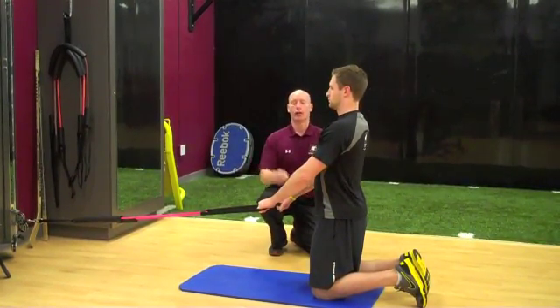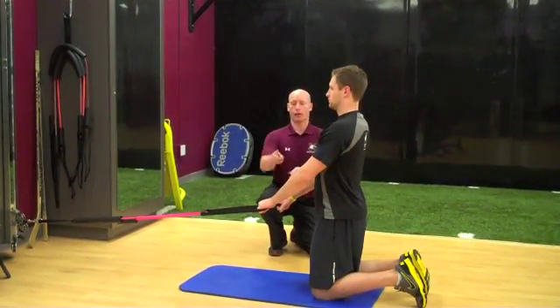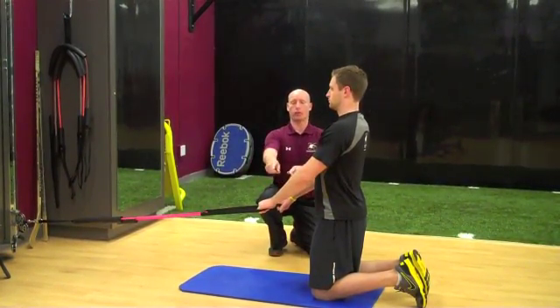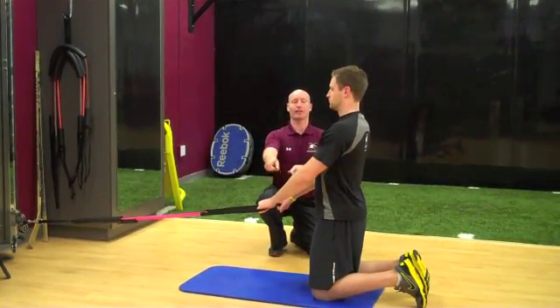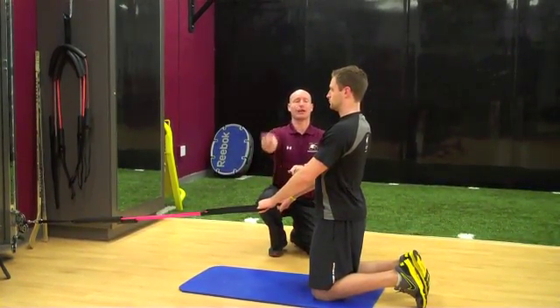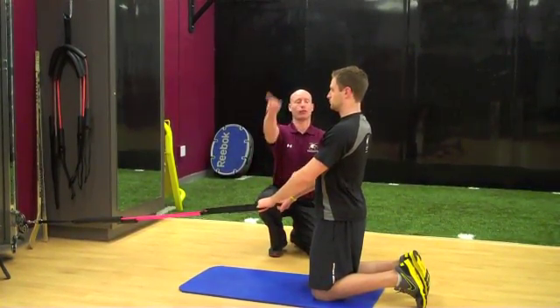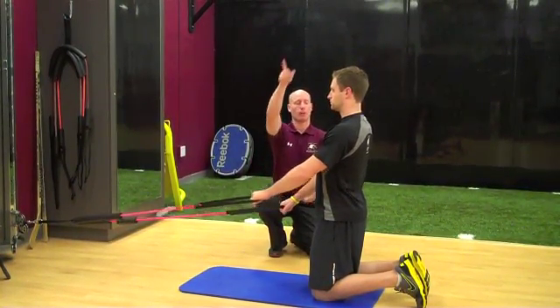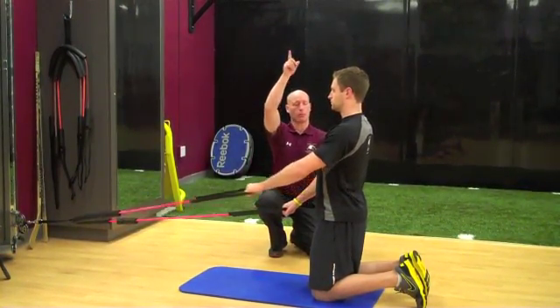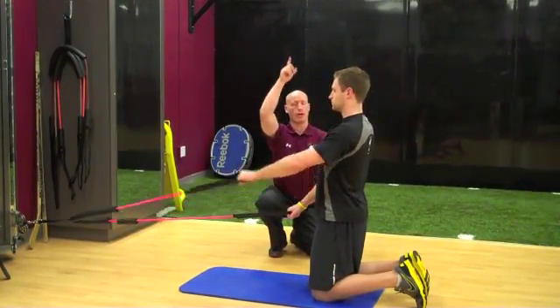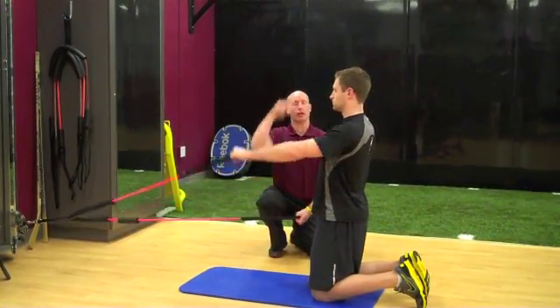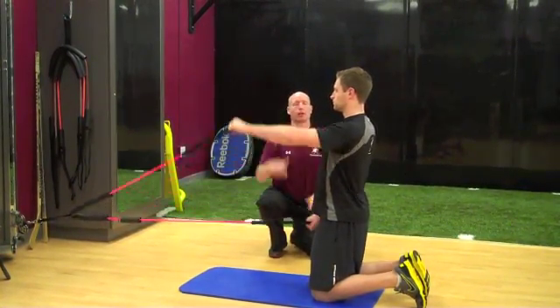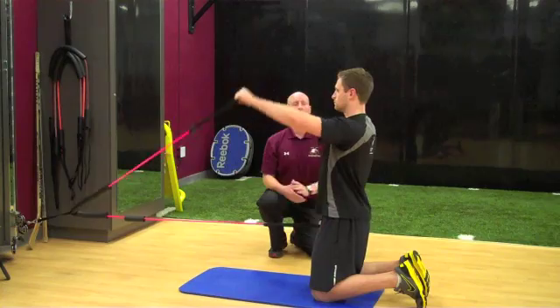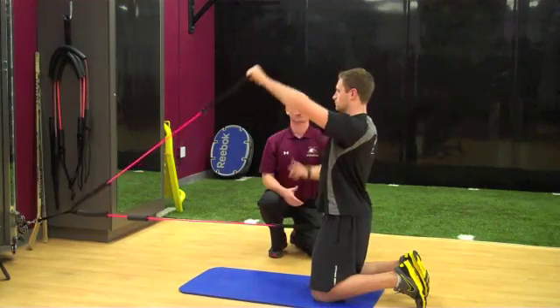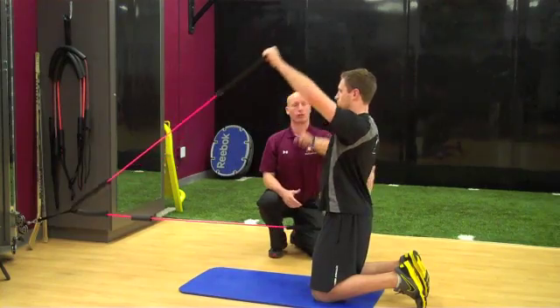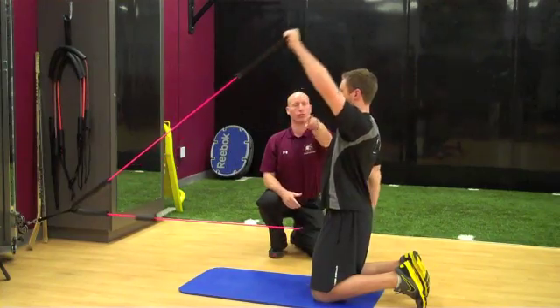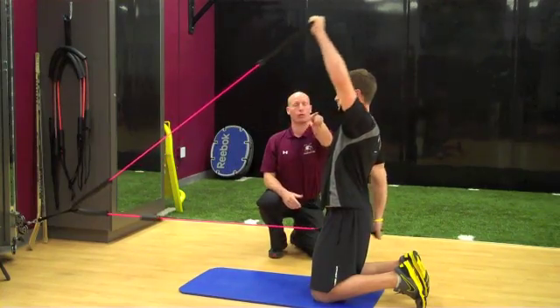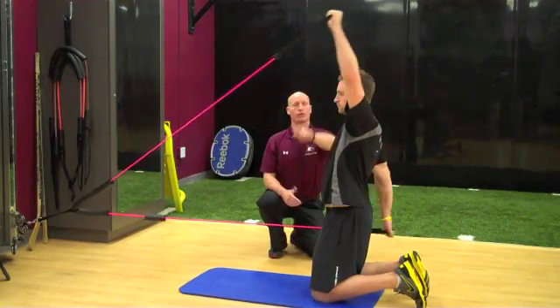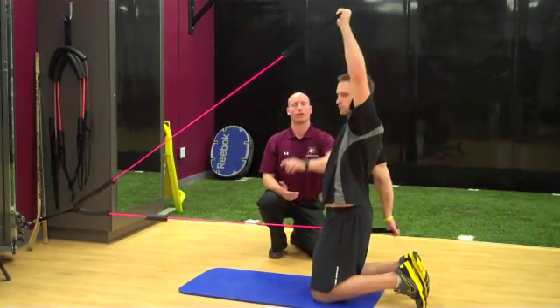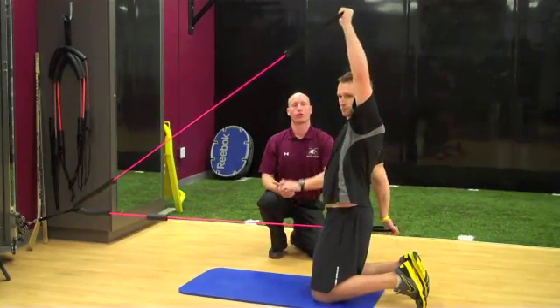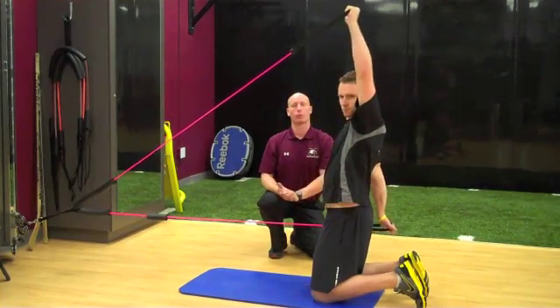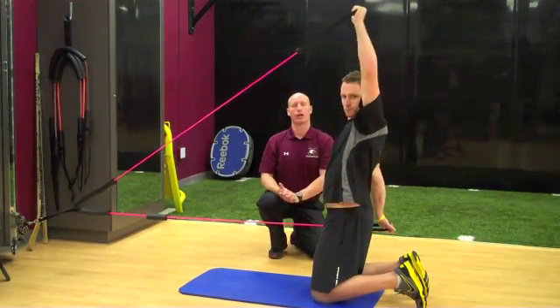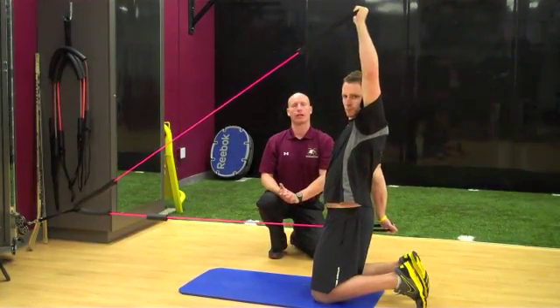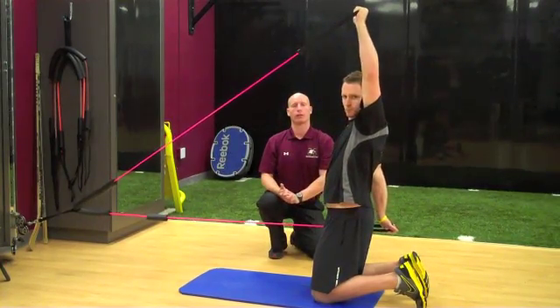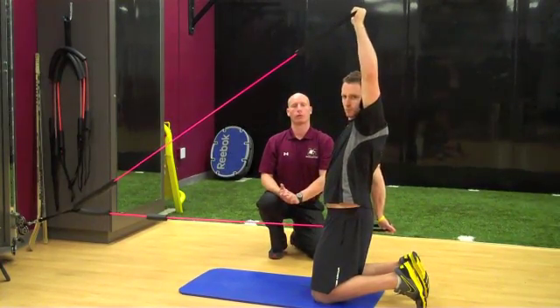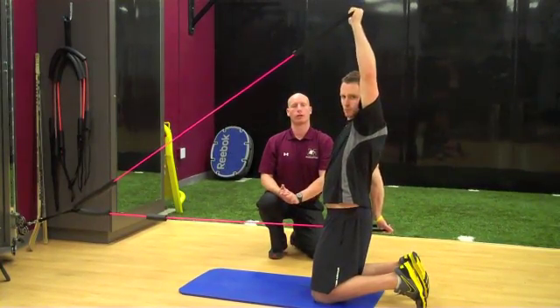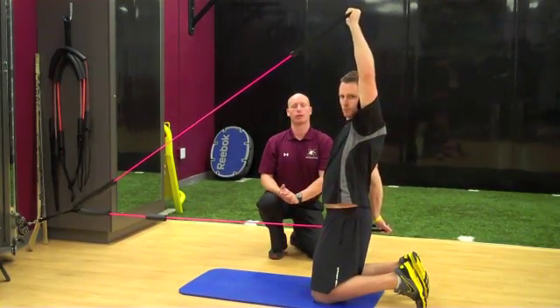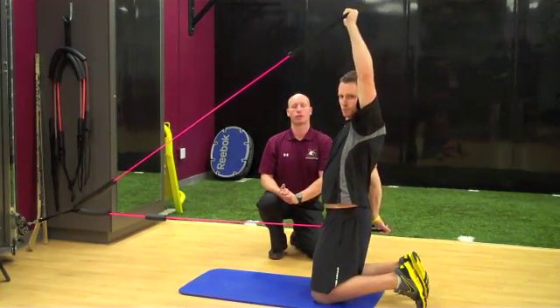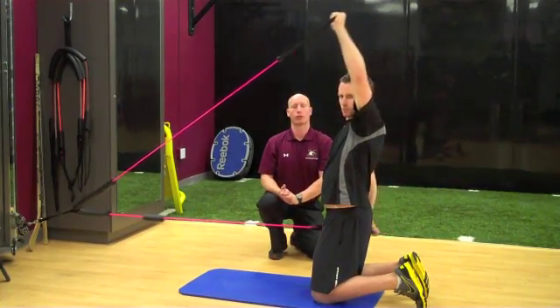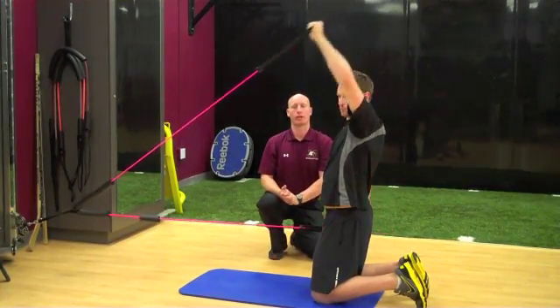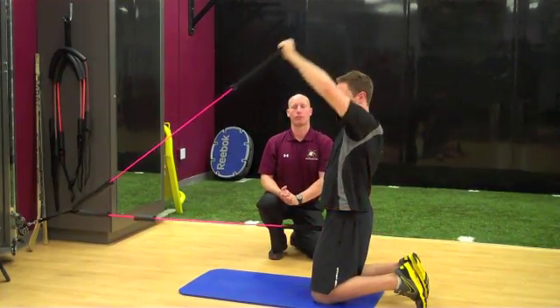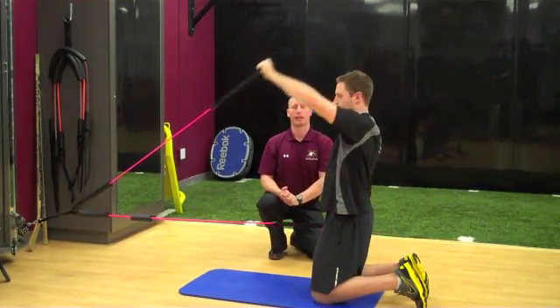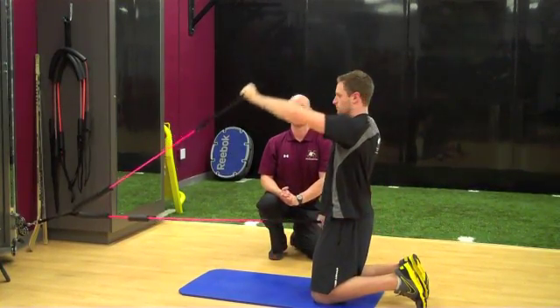You're going to bring the left arm up, right arm down, and turn towards the left arm with the head. One, two, and then back down.